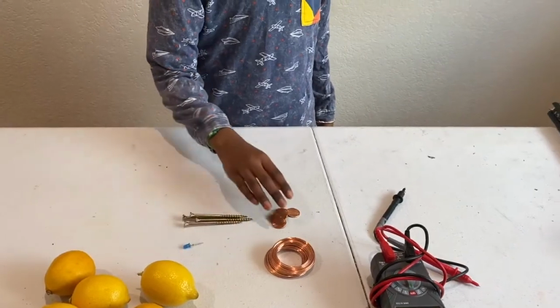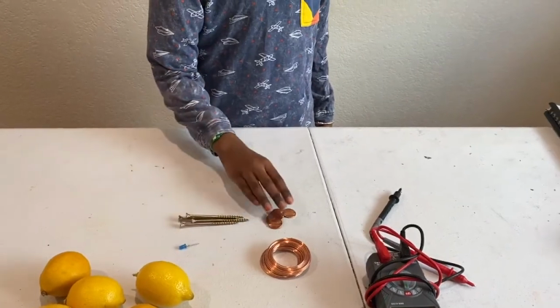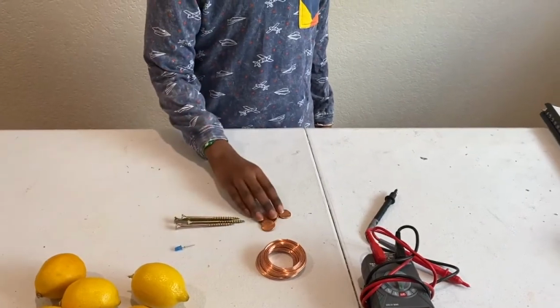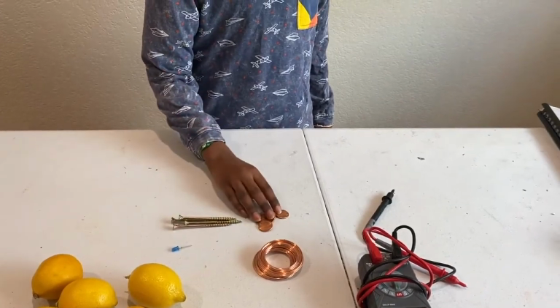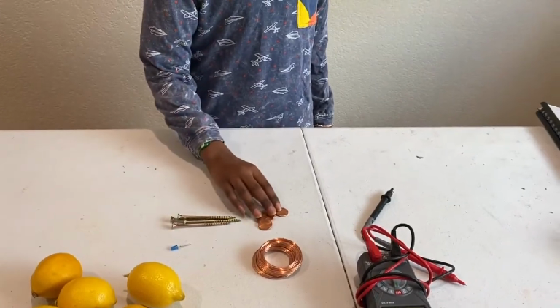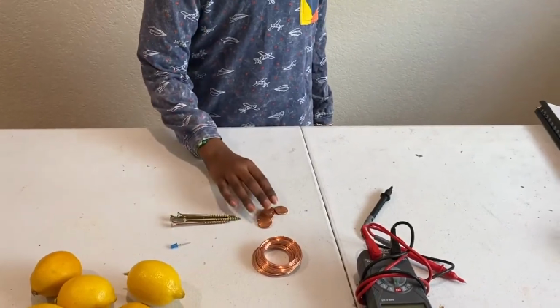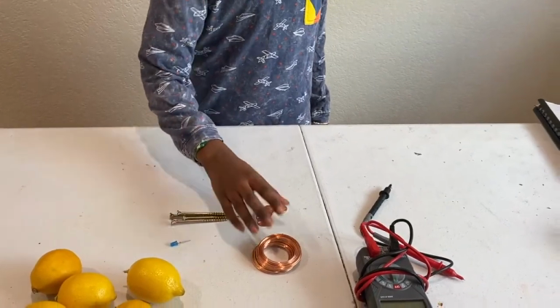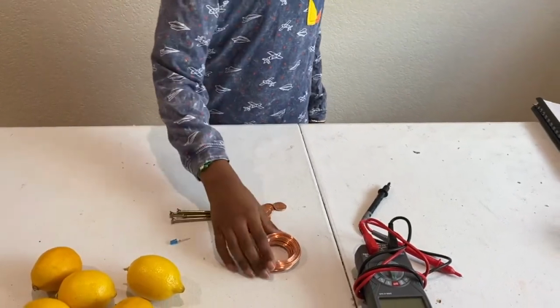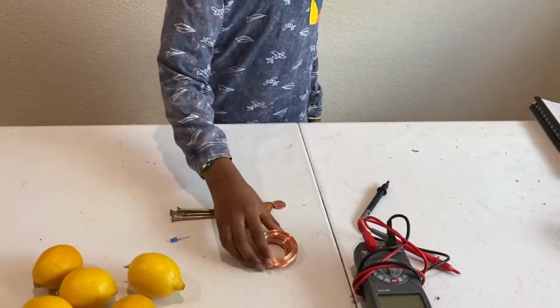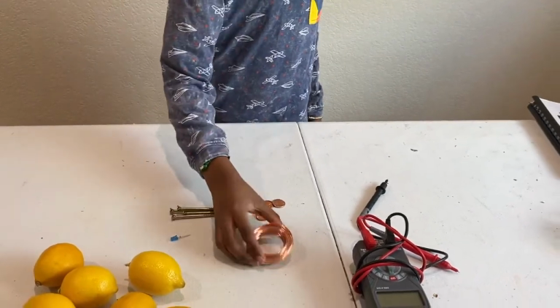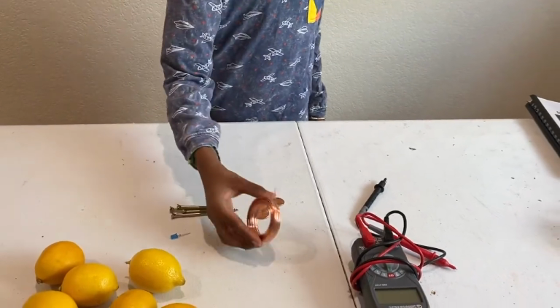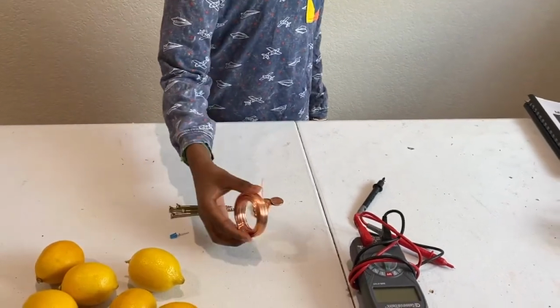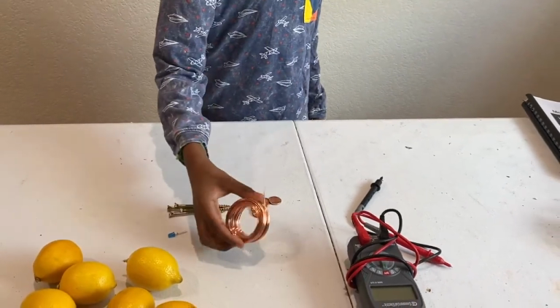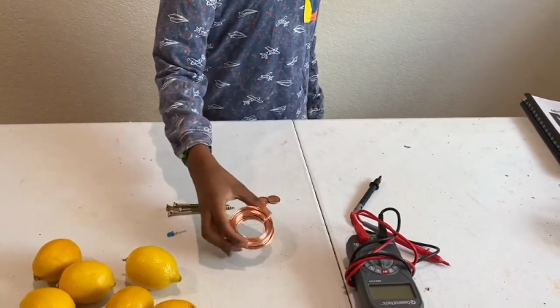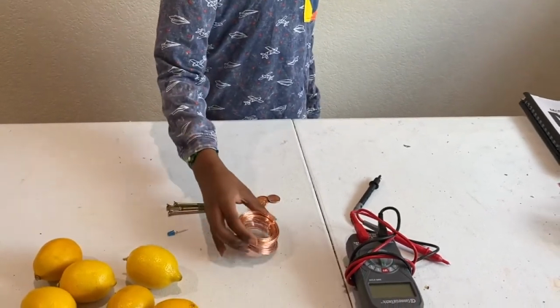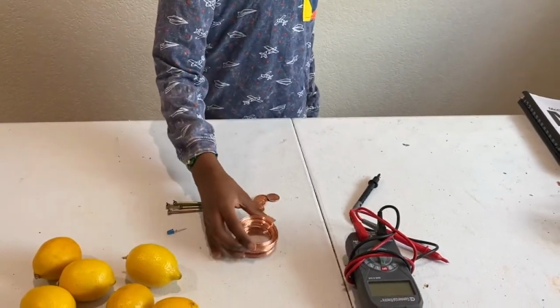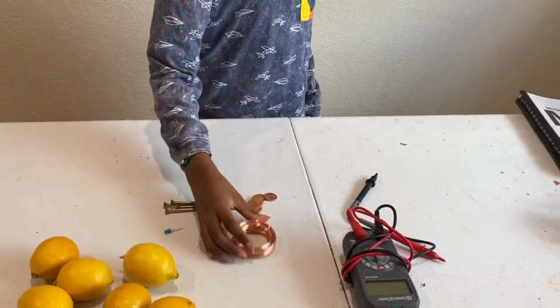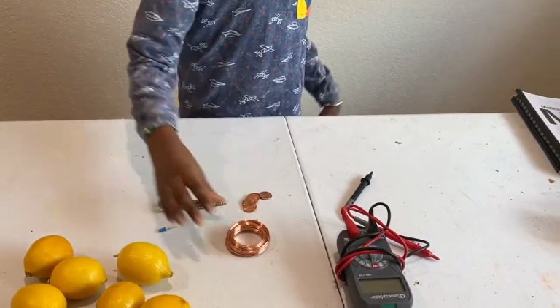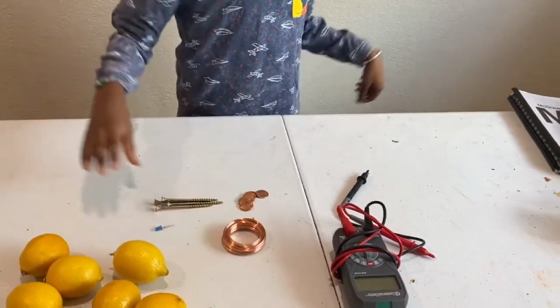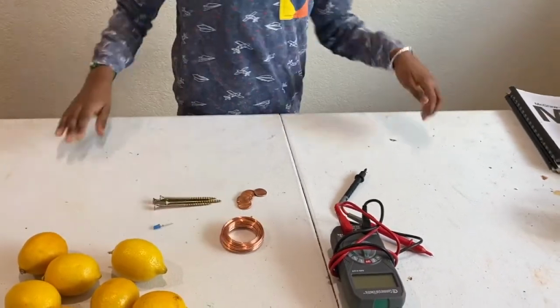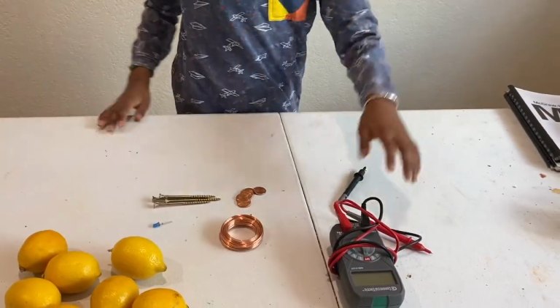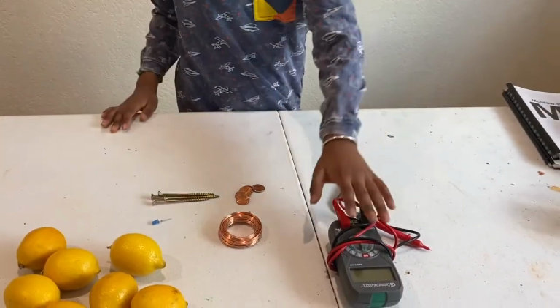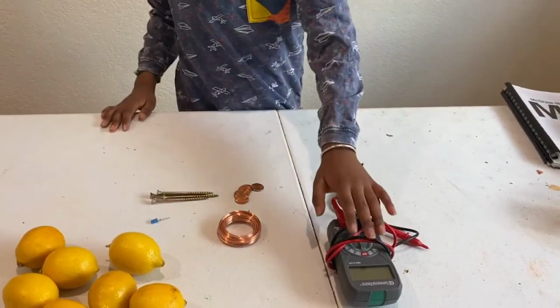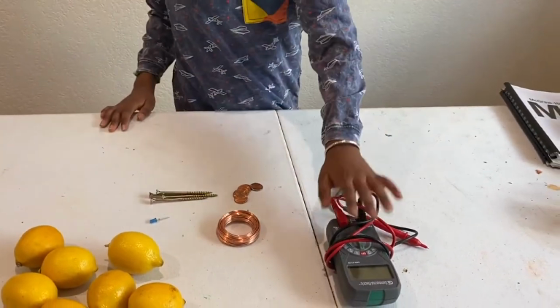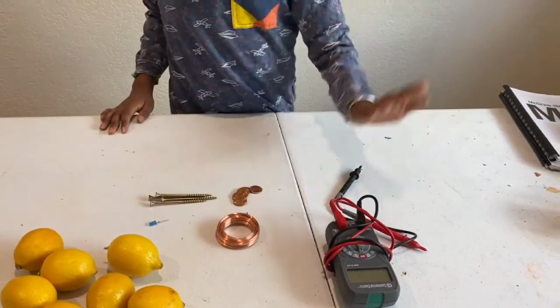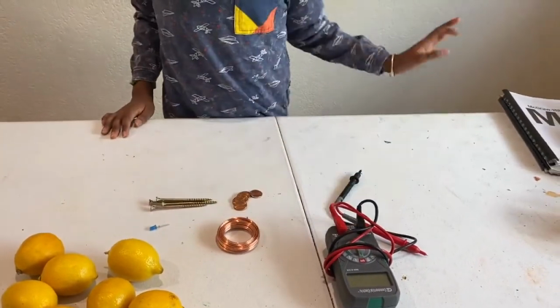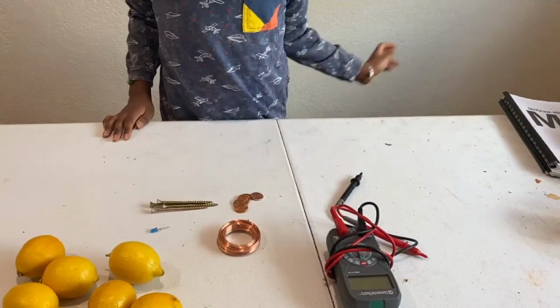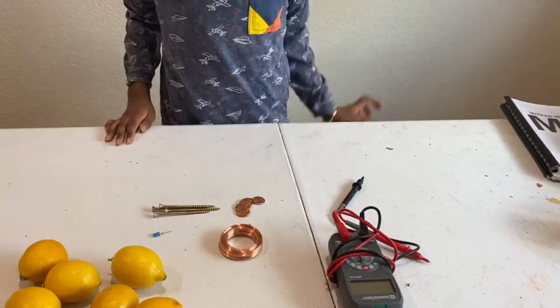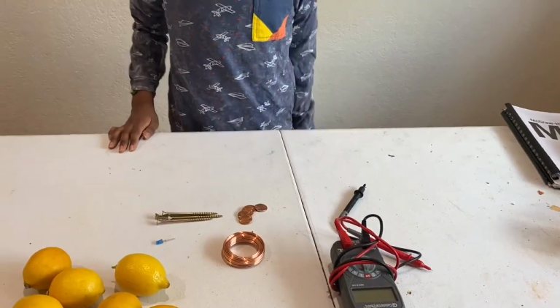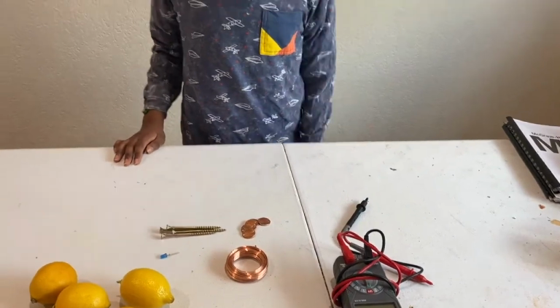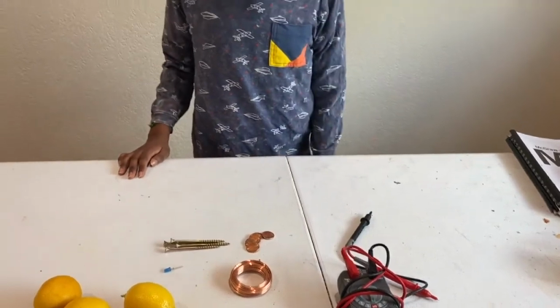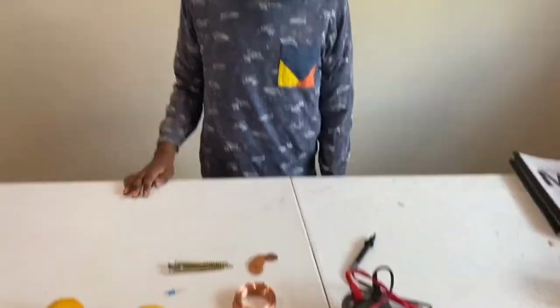Some pennies, copper wire, and a multimeter to test out the flow of electricity.